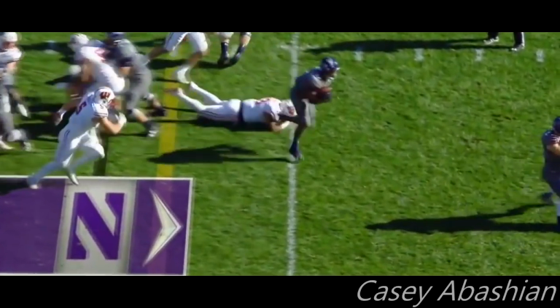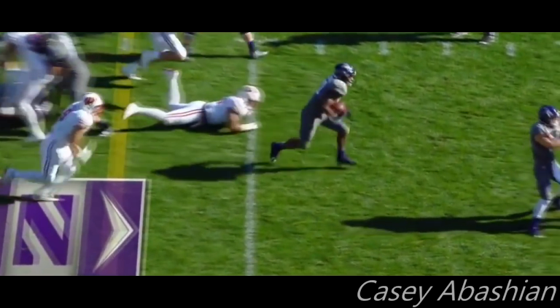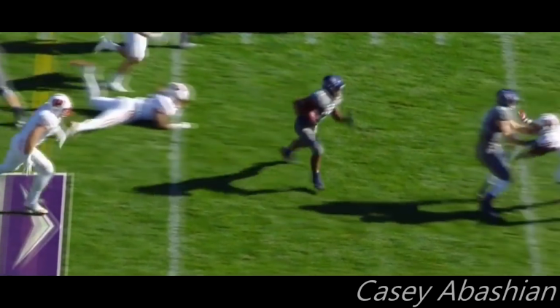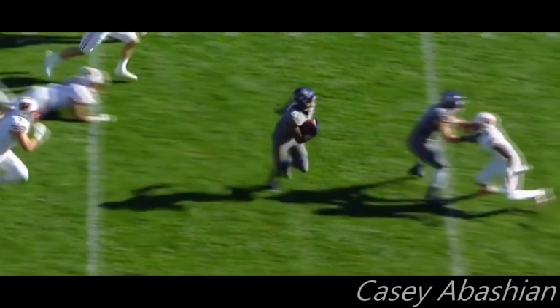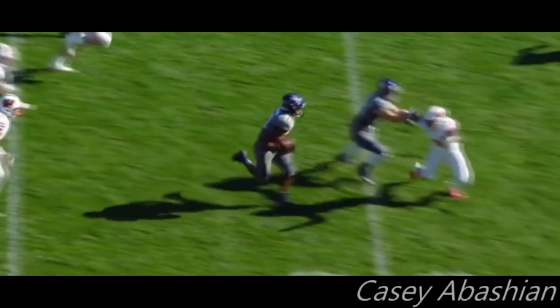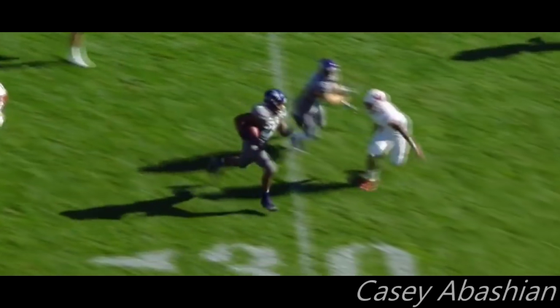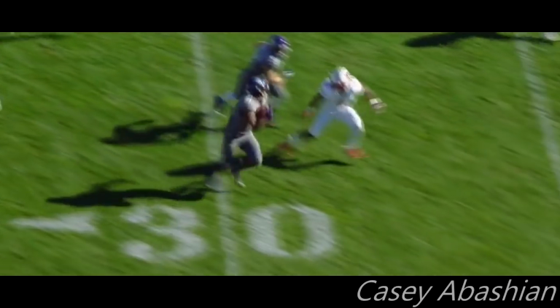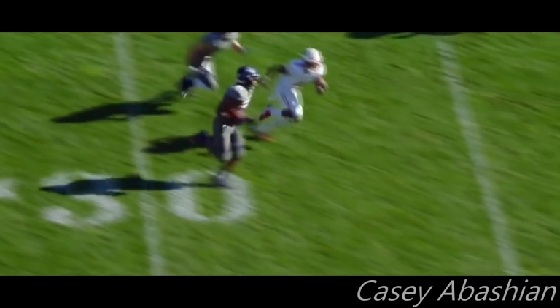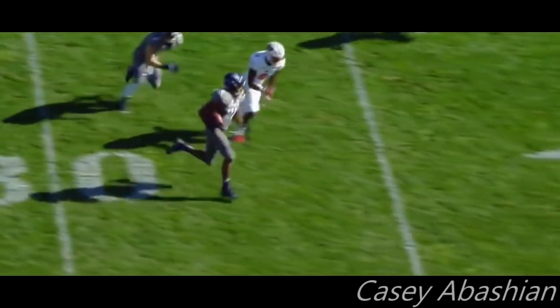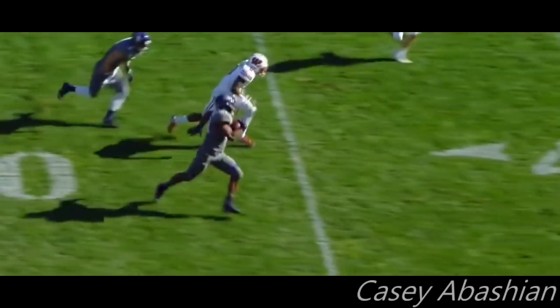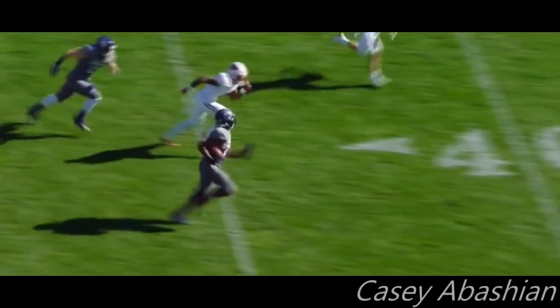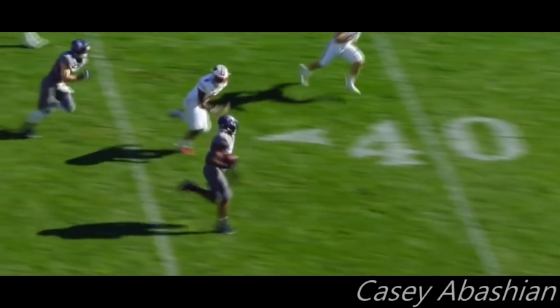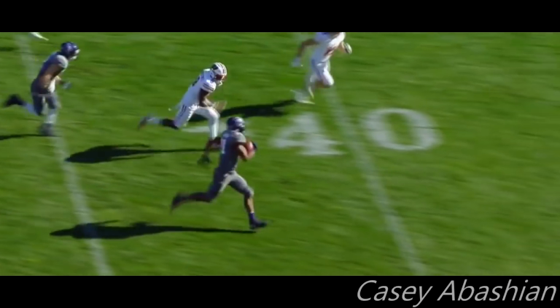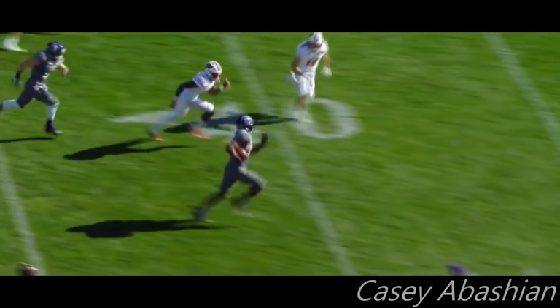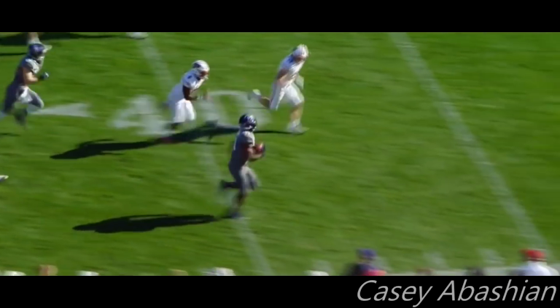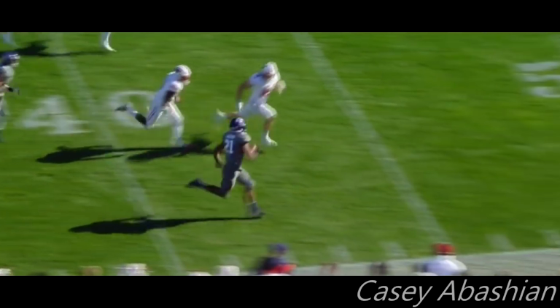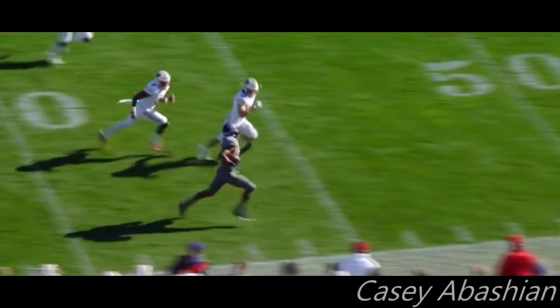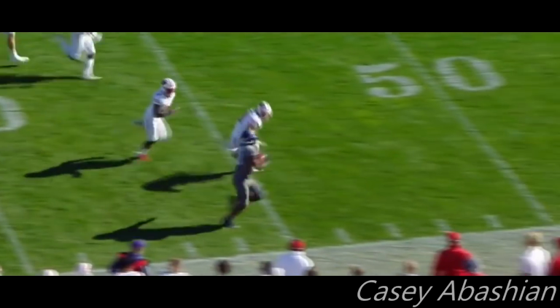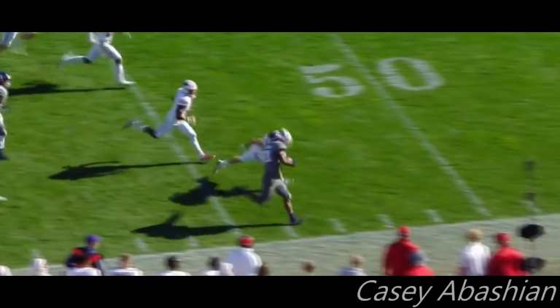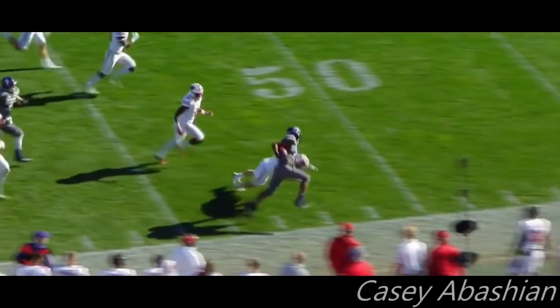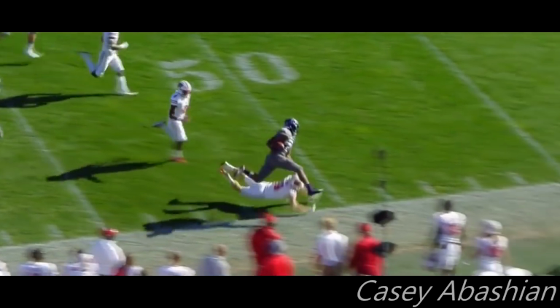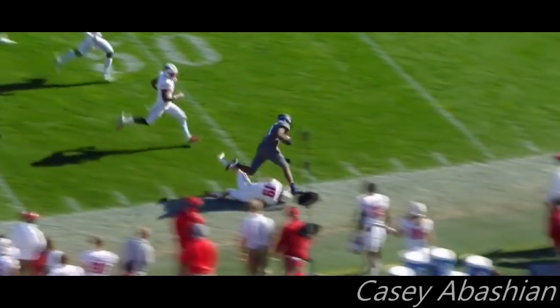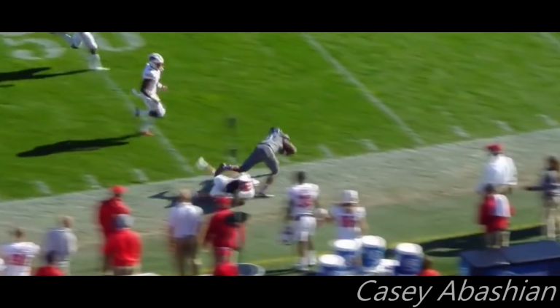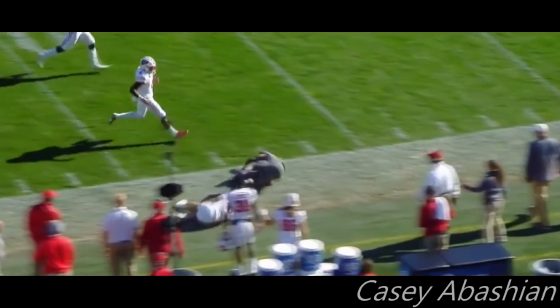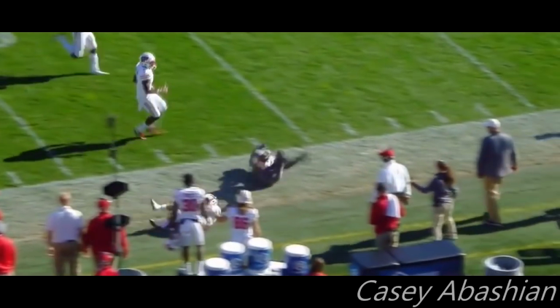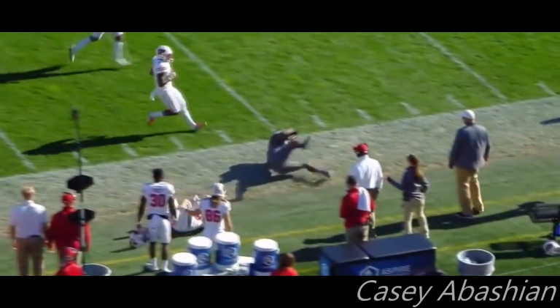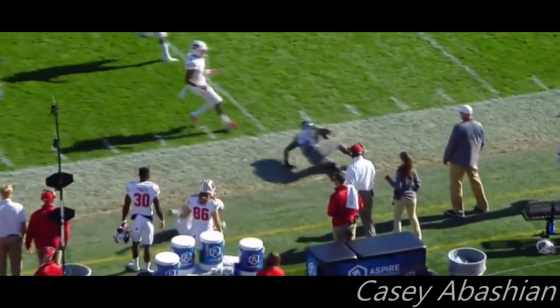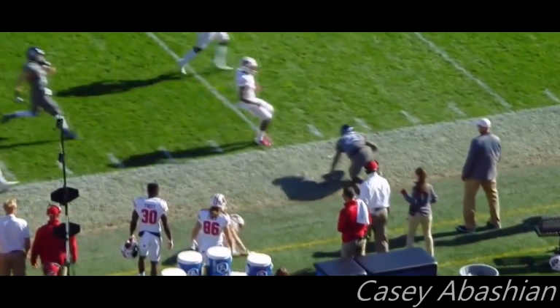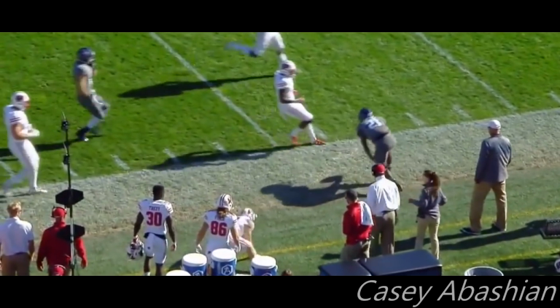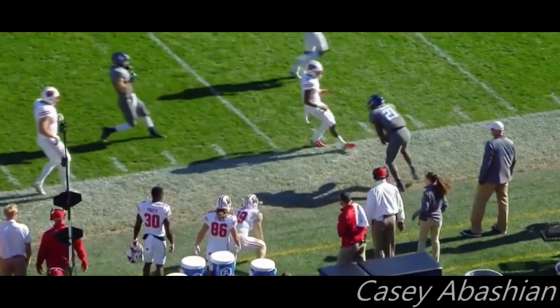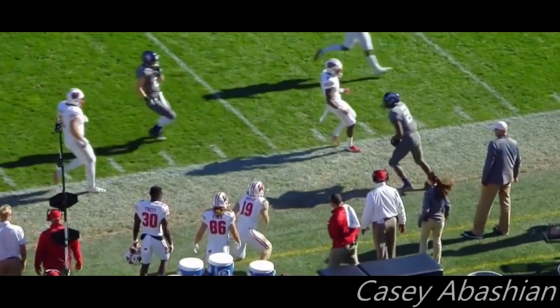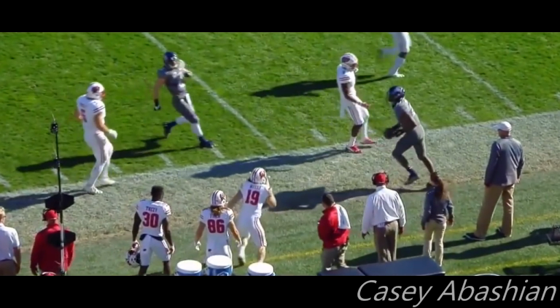Banking tackles, Justin Jackson gets to the sideline — the first guy out of the left.